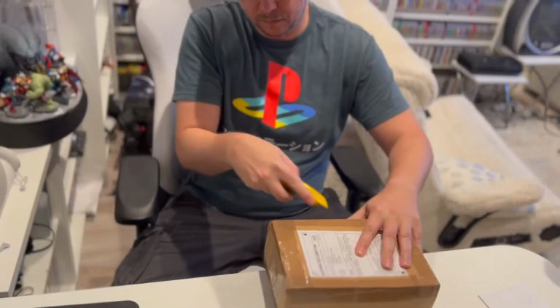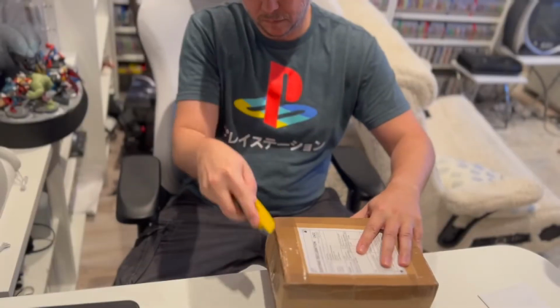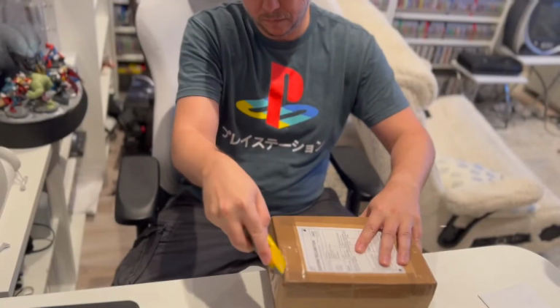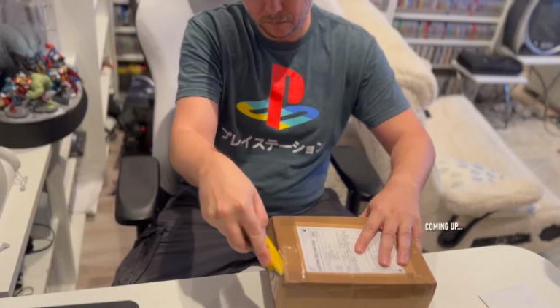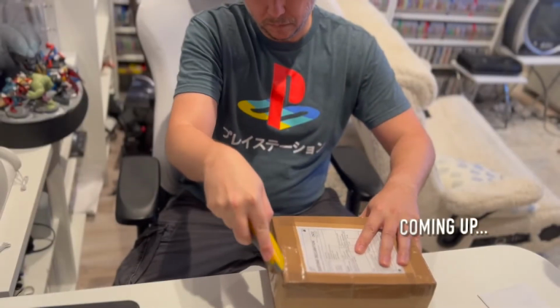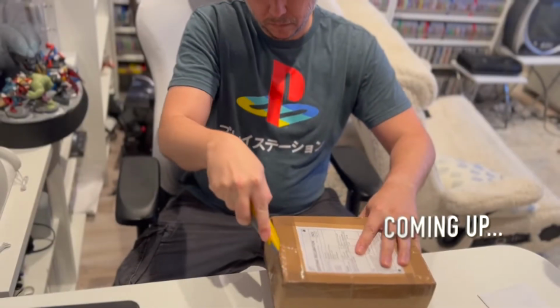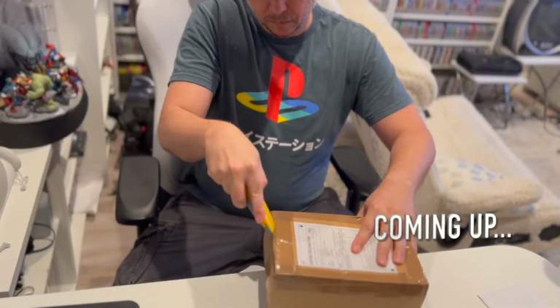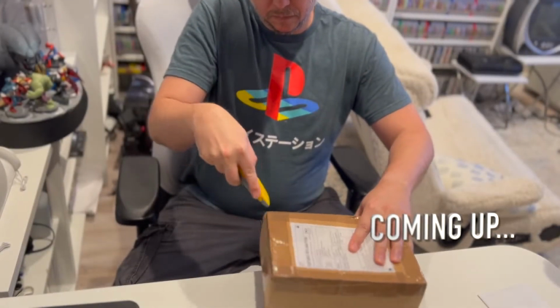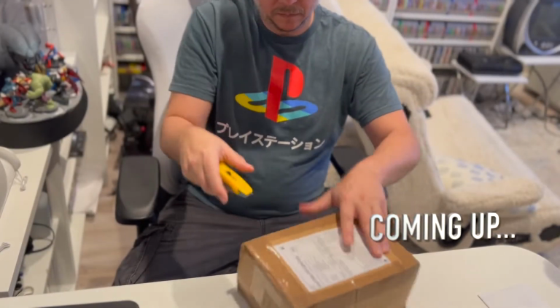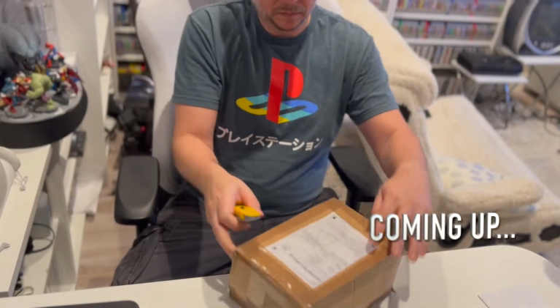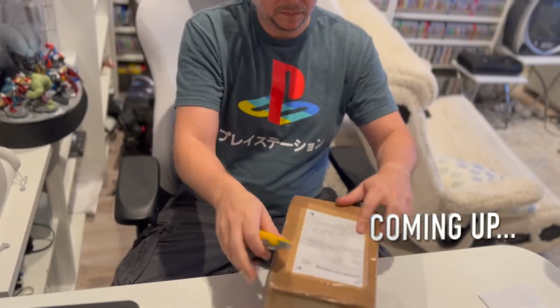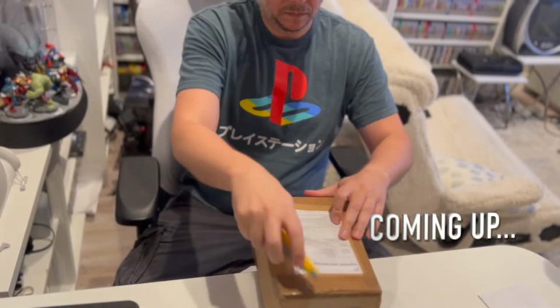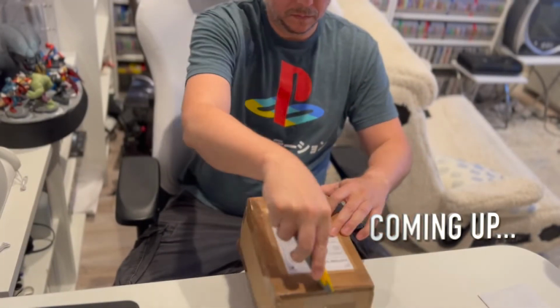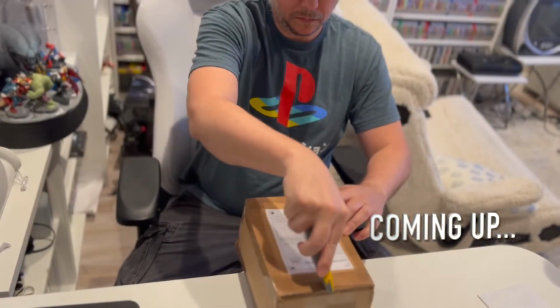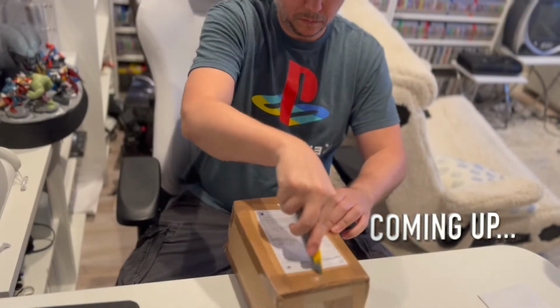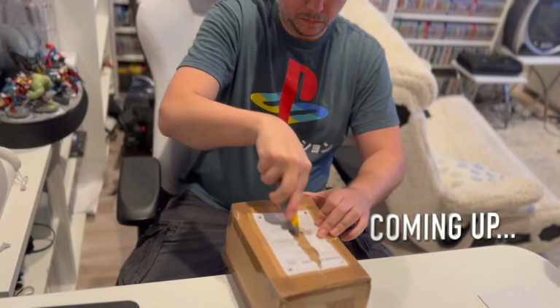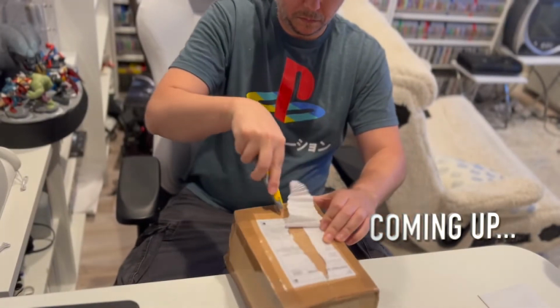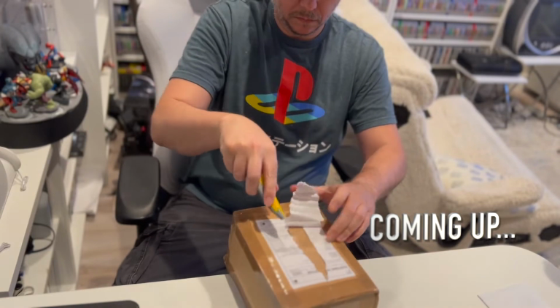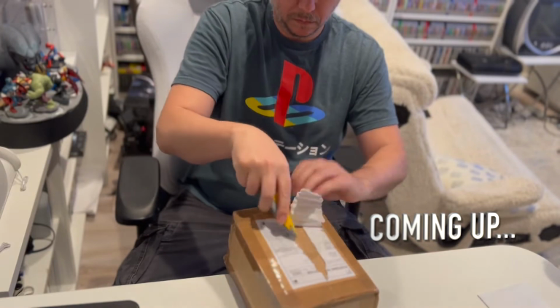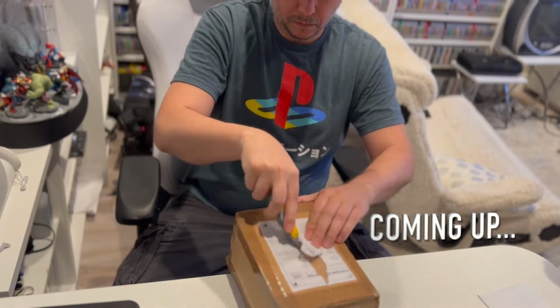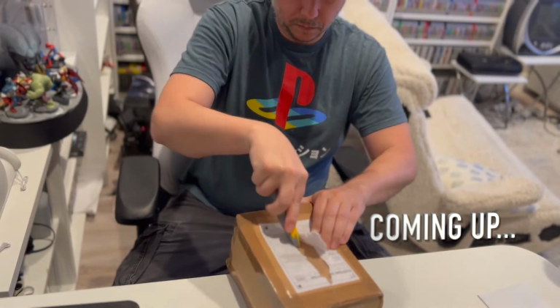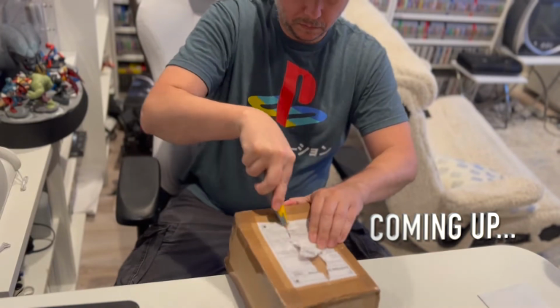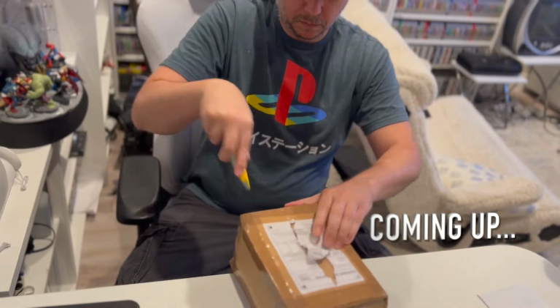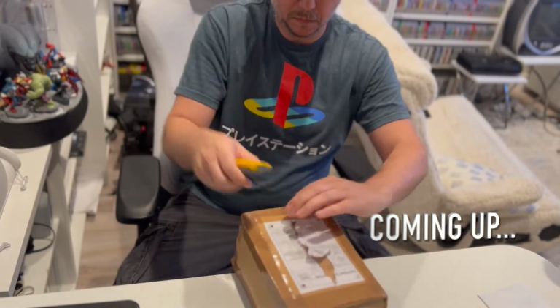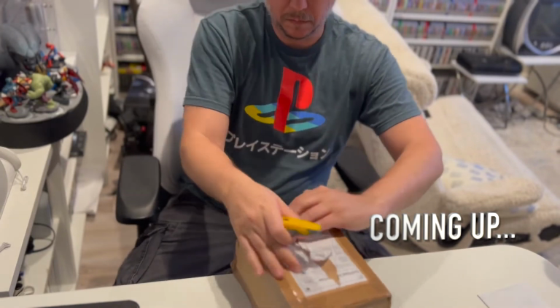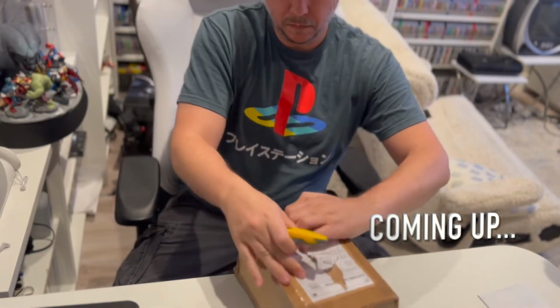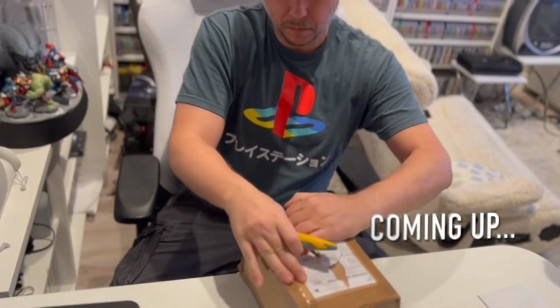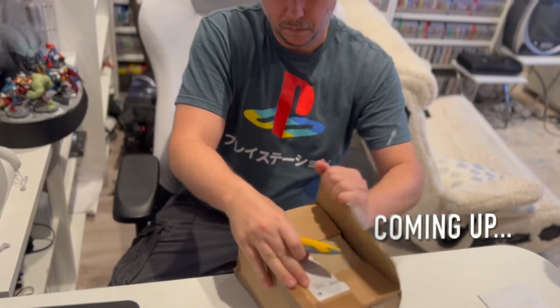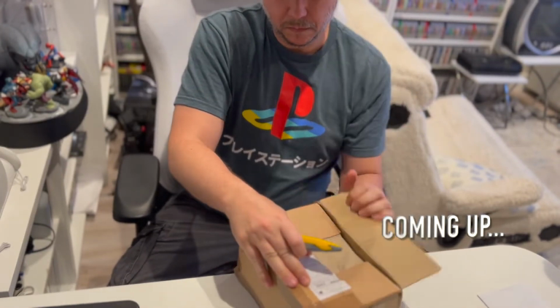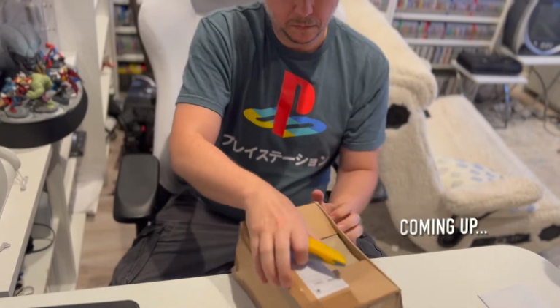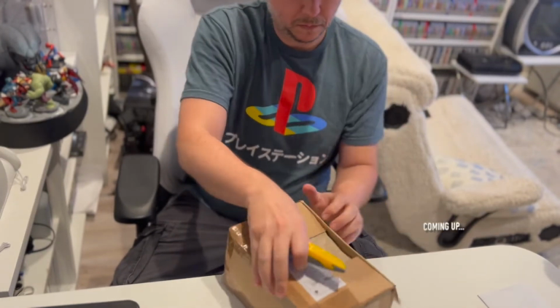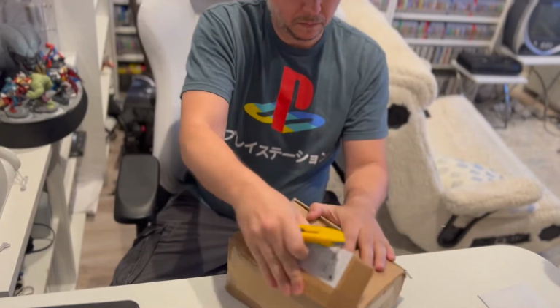Hey everybody, it's me, Scott Galaxy. I have another unreleased game to show you today, so don't go anywhere. This one is a pretty cool one.